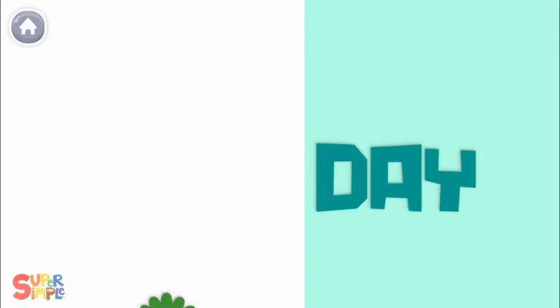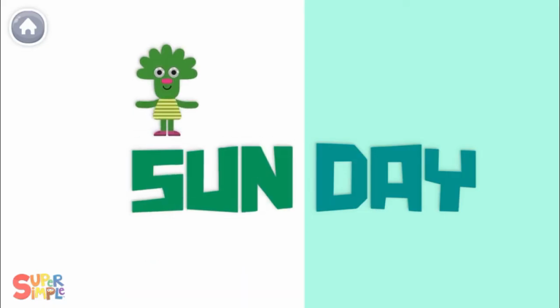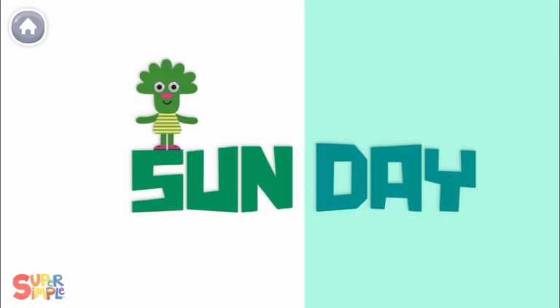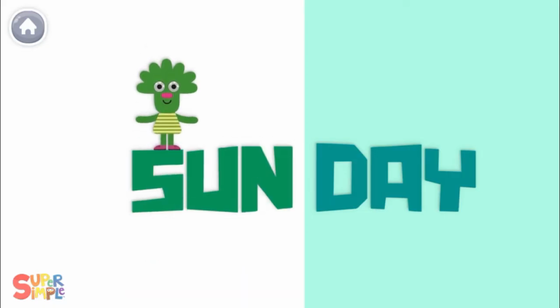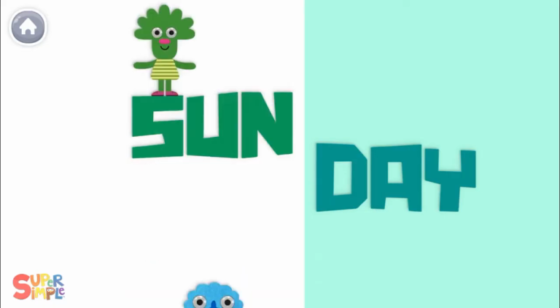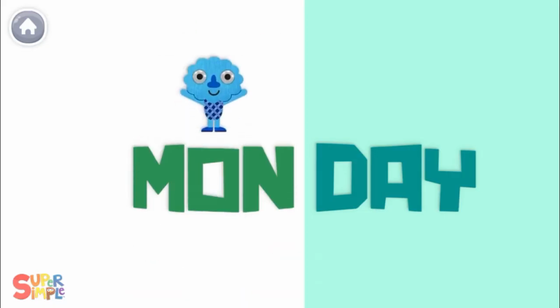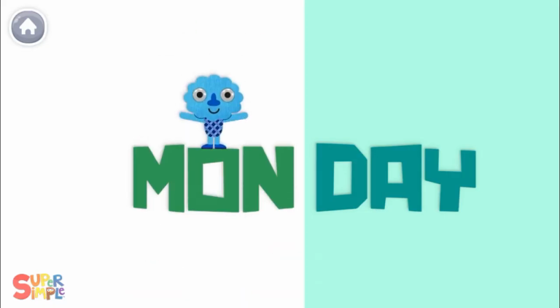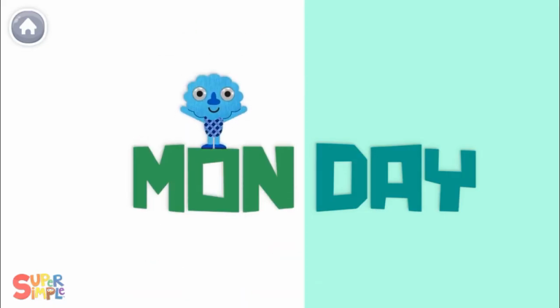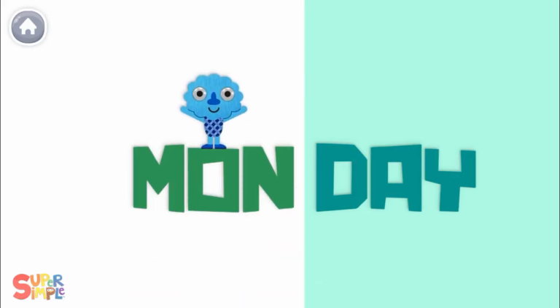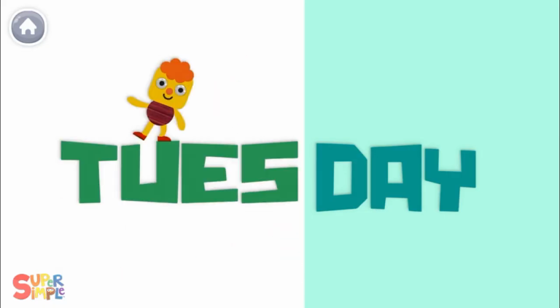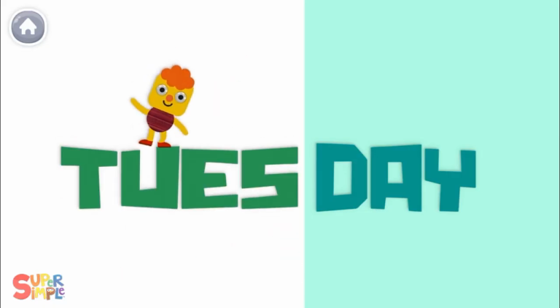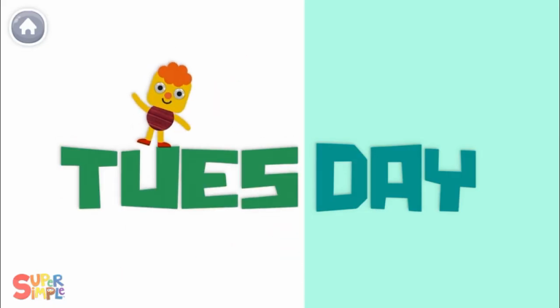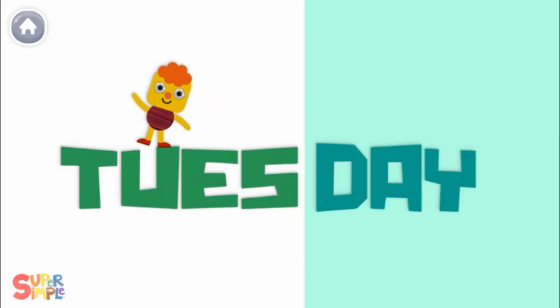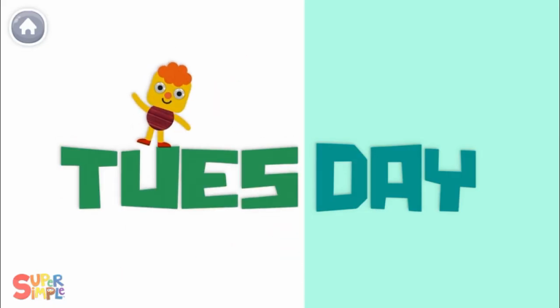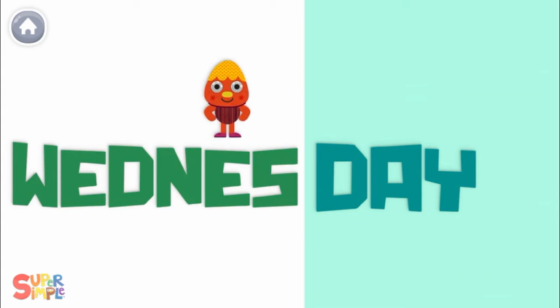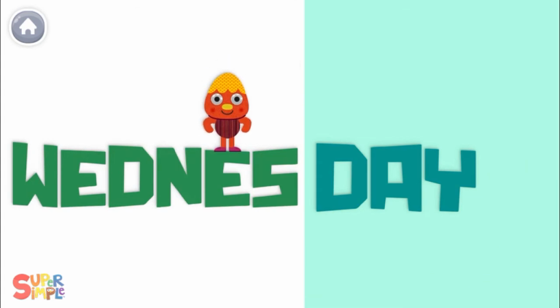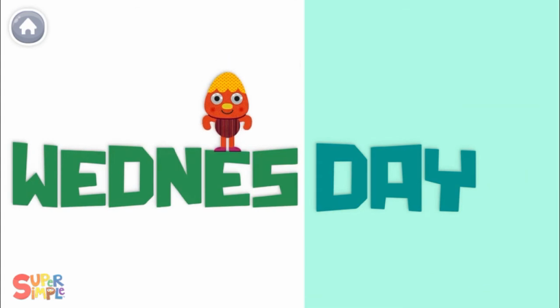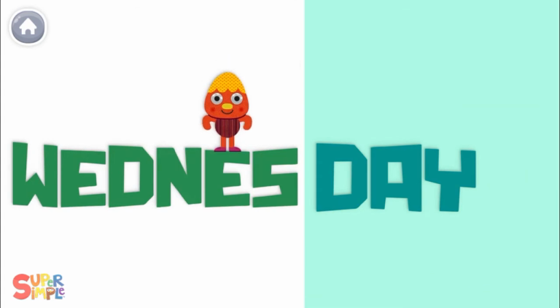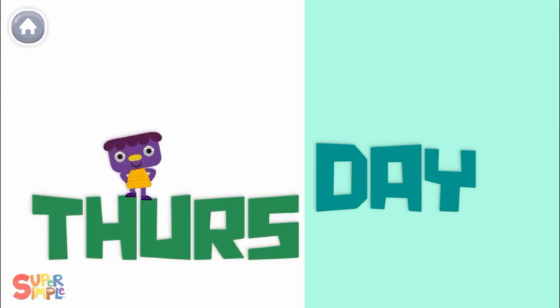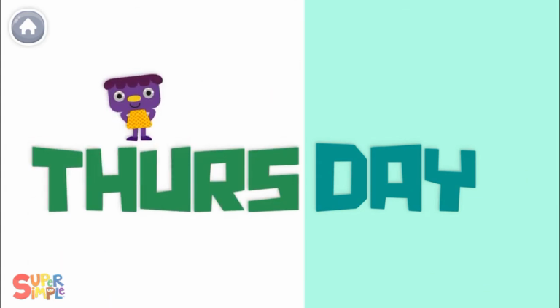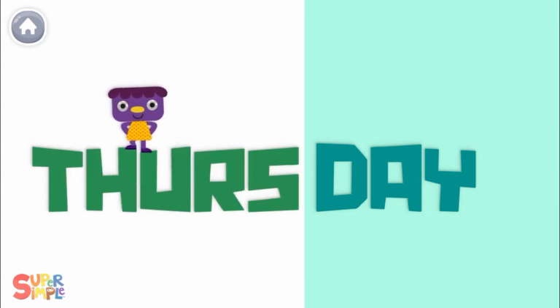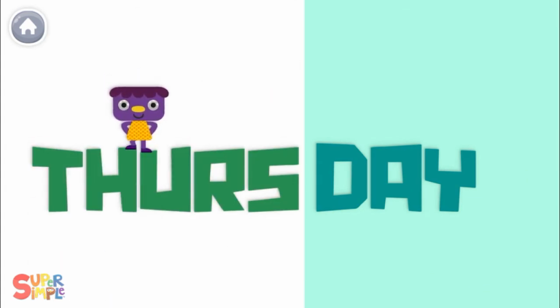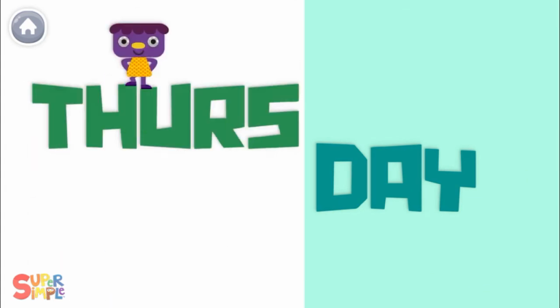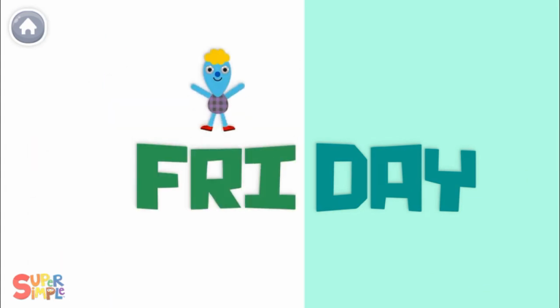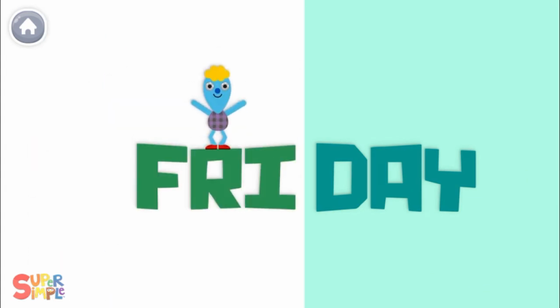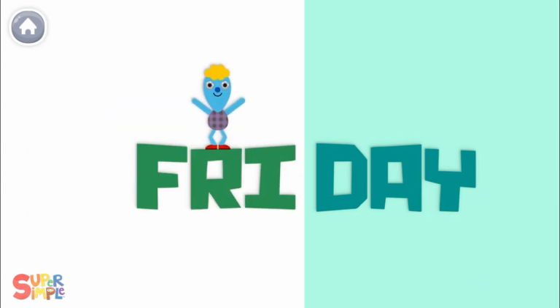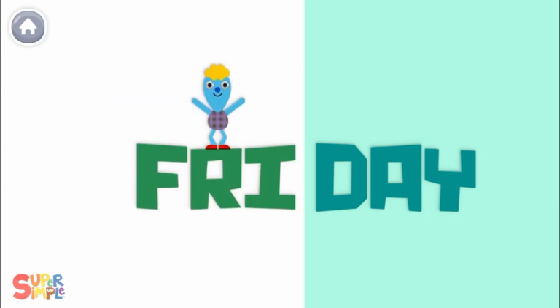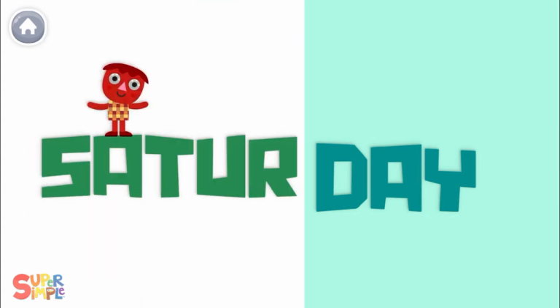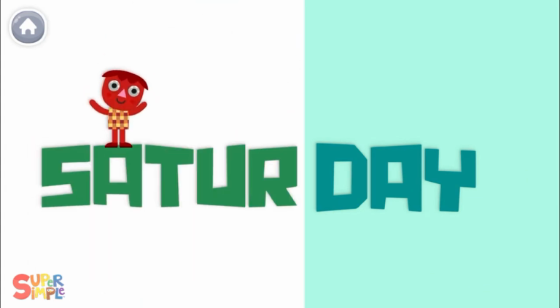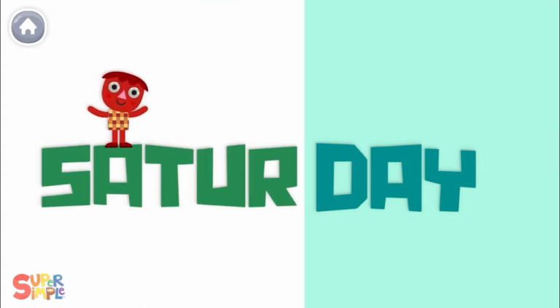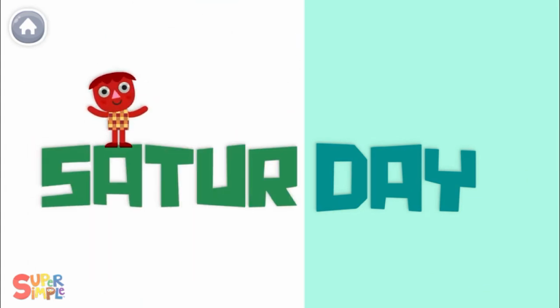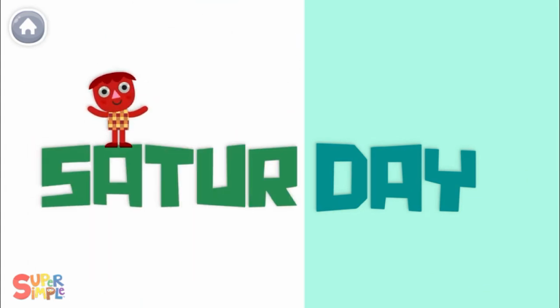Sunday, Monday, Tuesday, Wednesday, Thursday, Friday, Saturday.